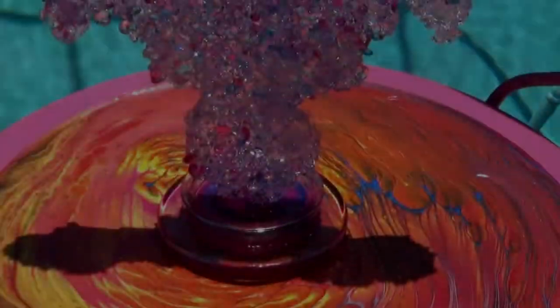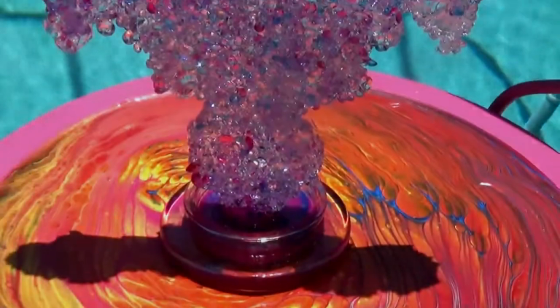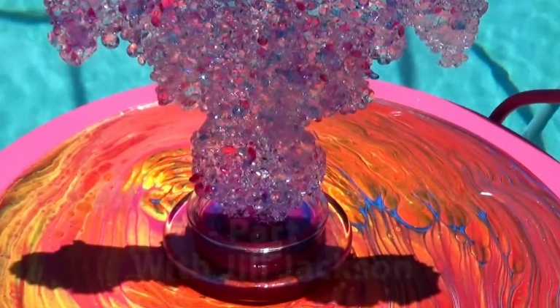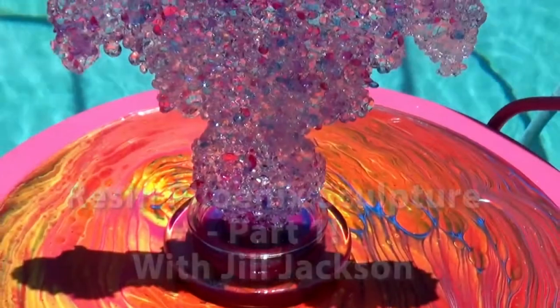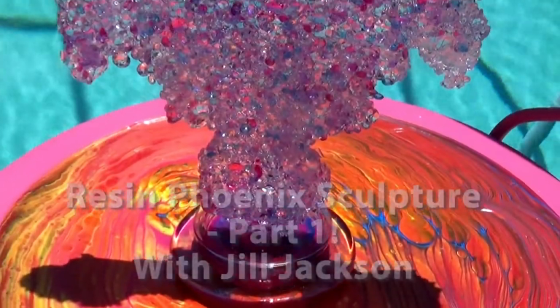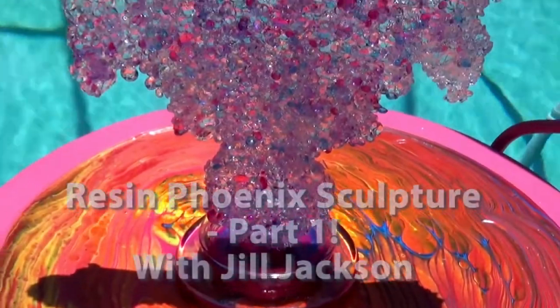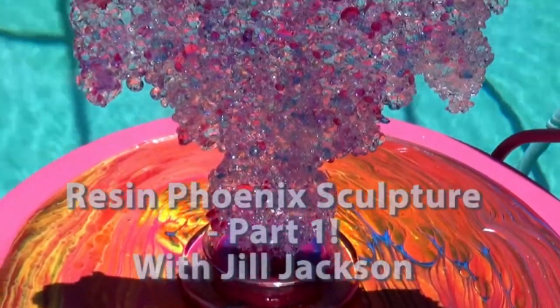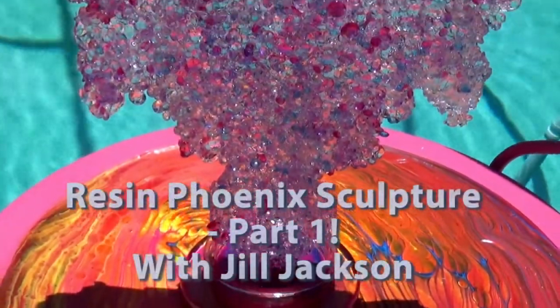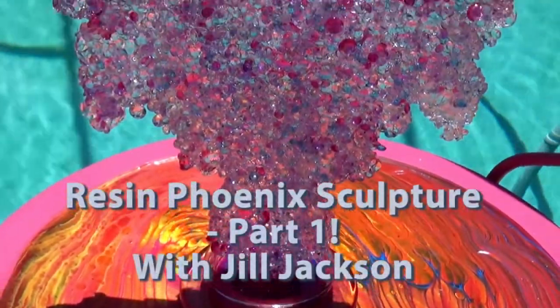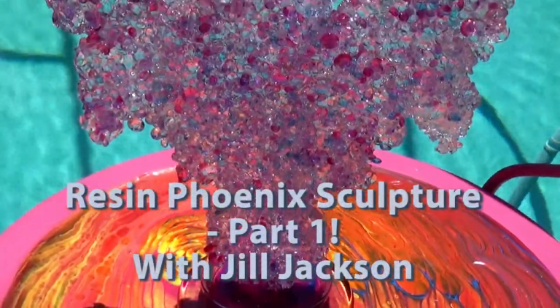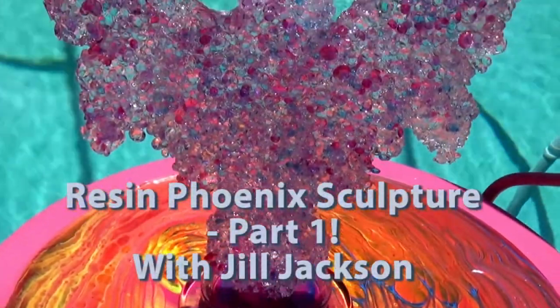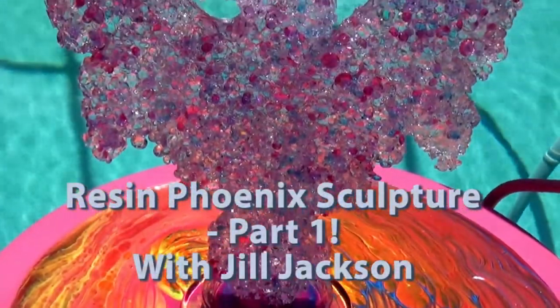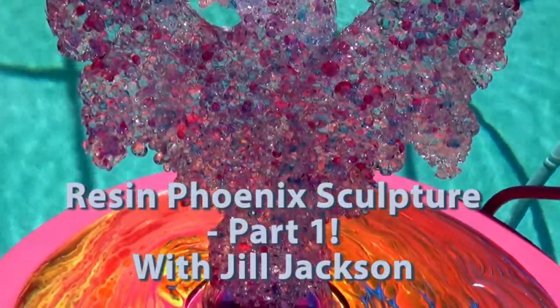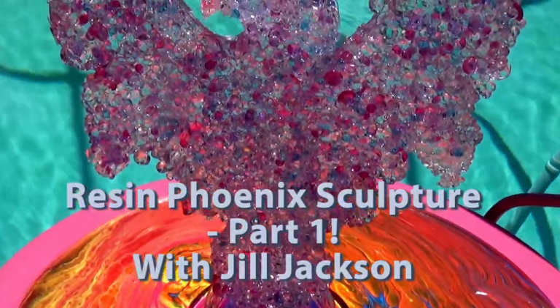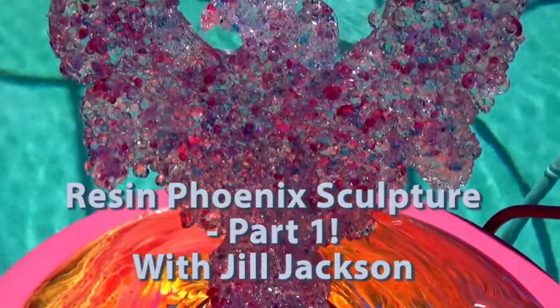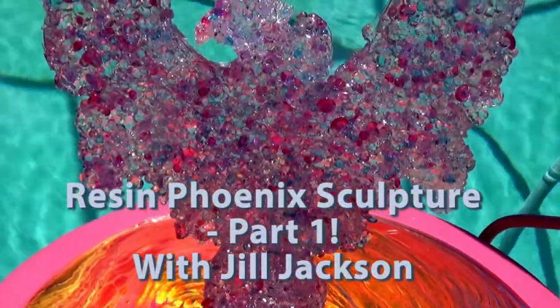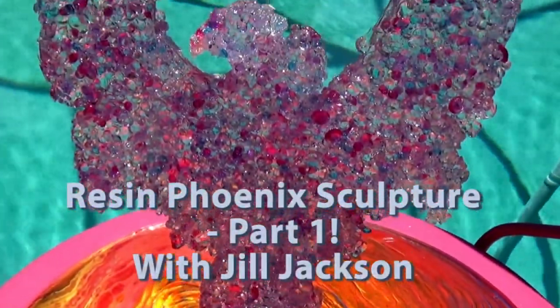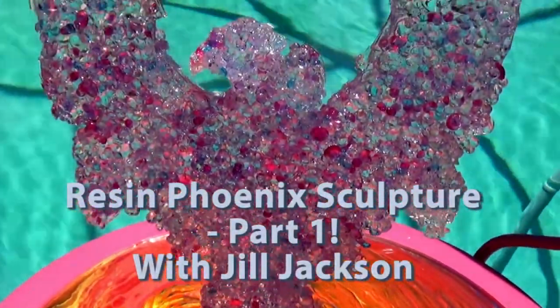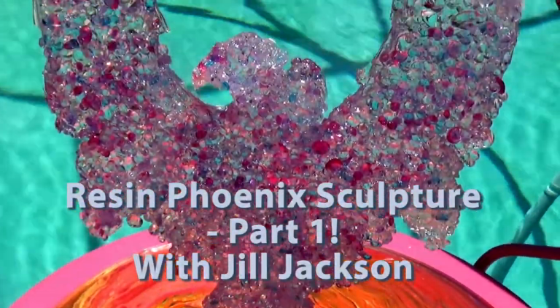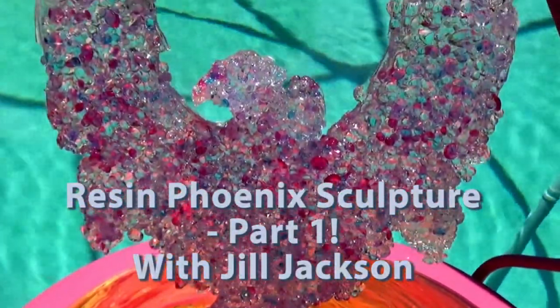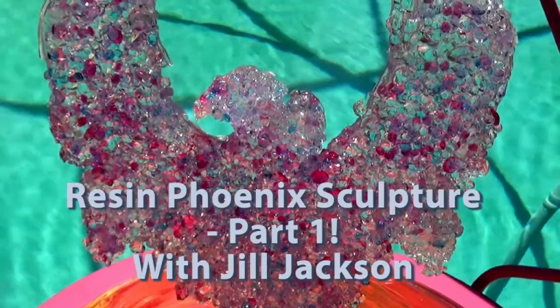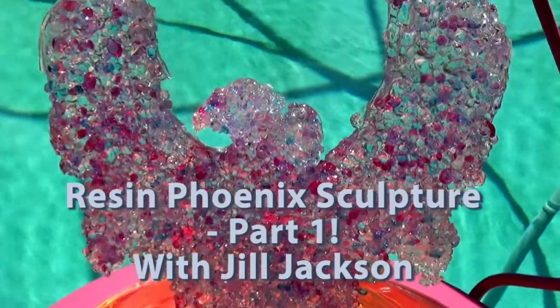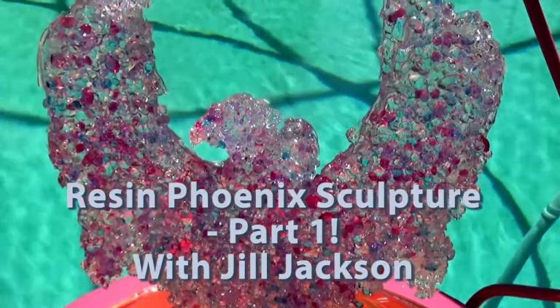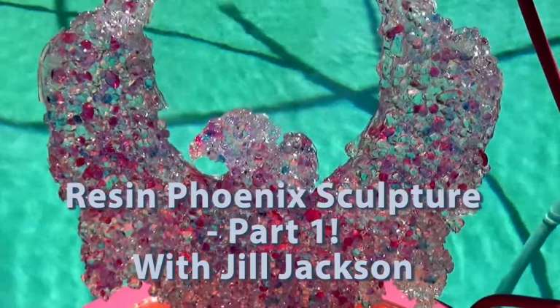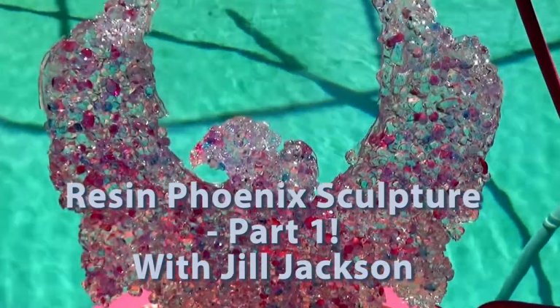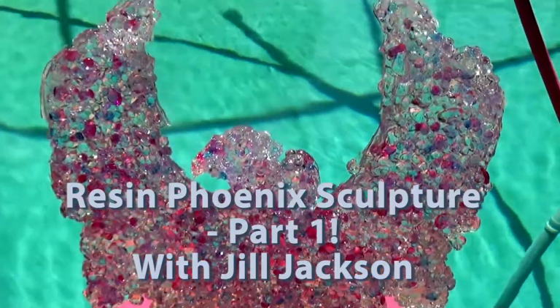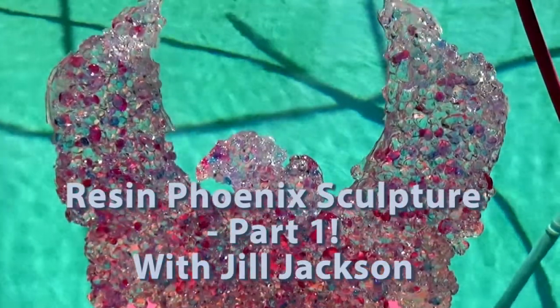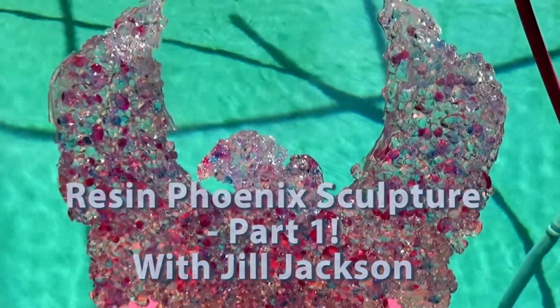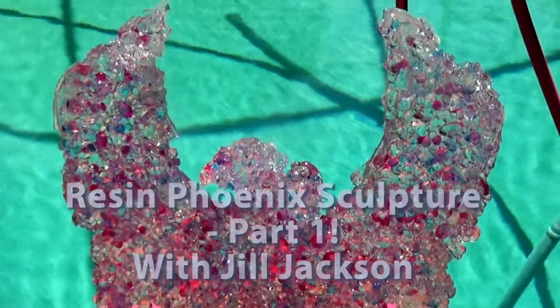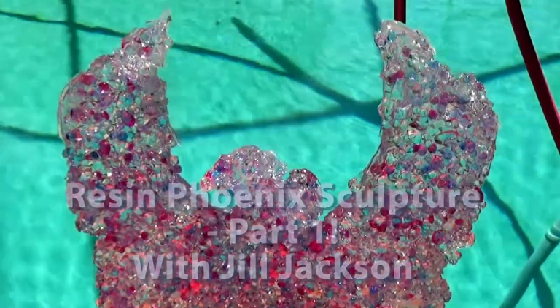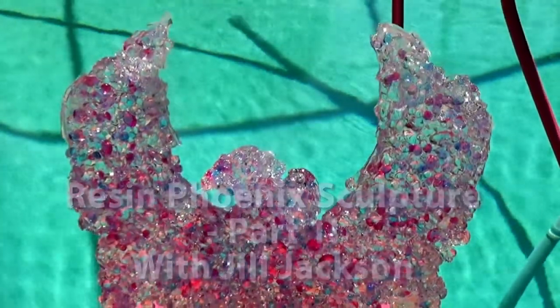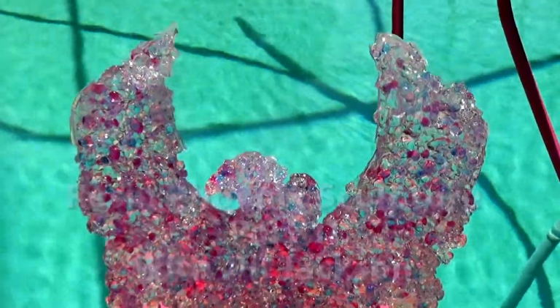Hi, Jill Jackson here in the studio today with part one of my Resin Phoenix Sculpture Series.